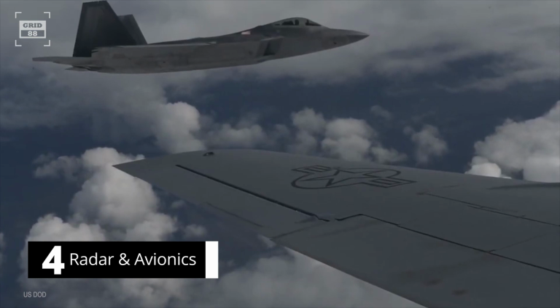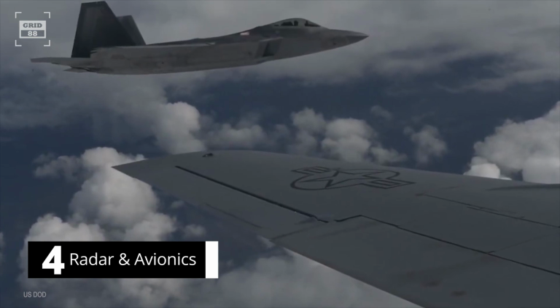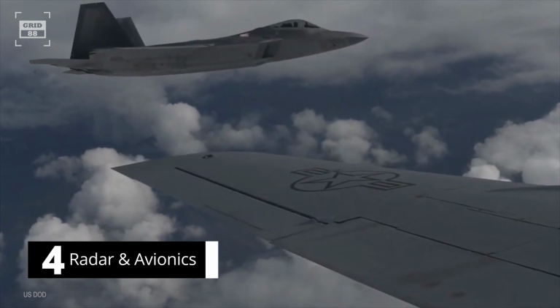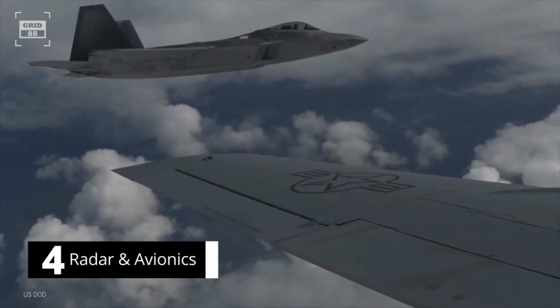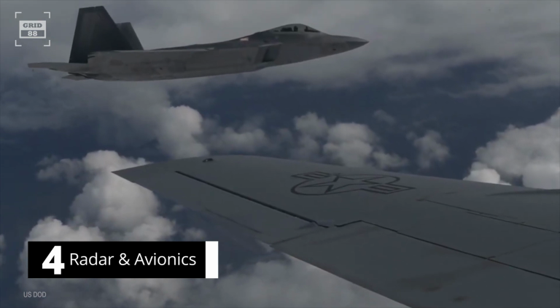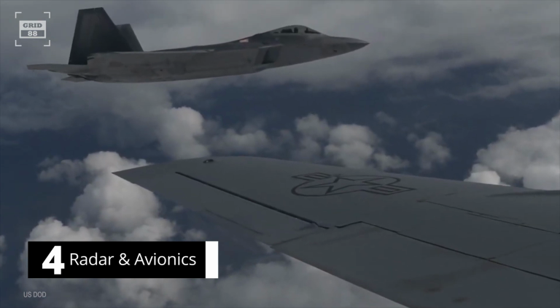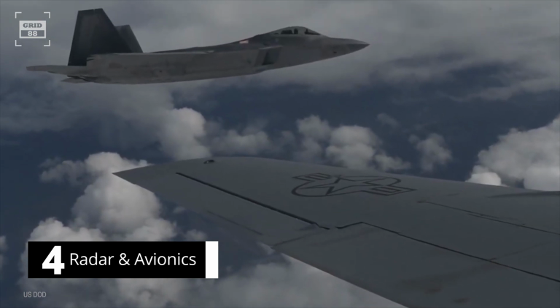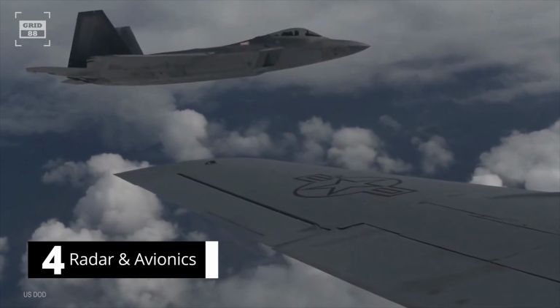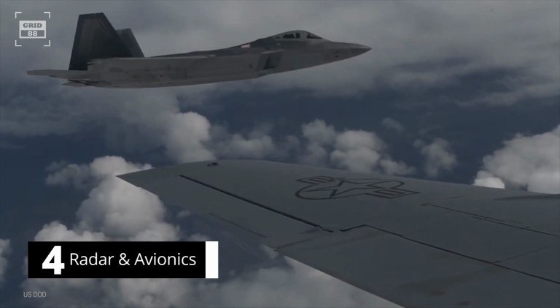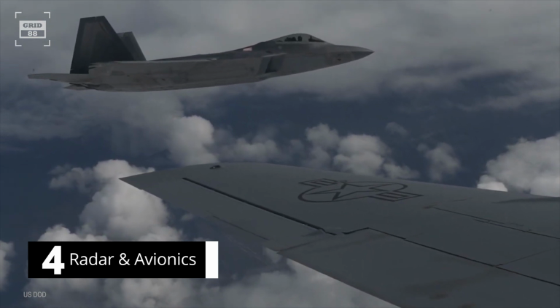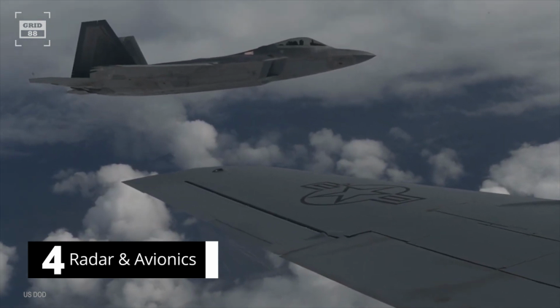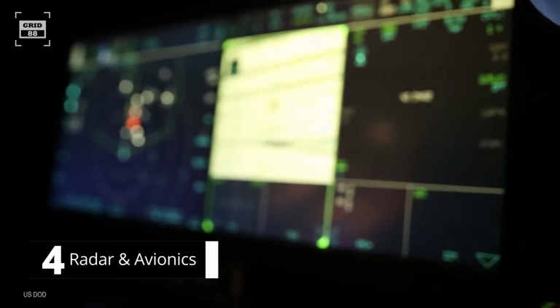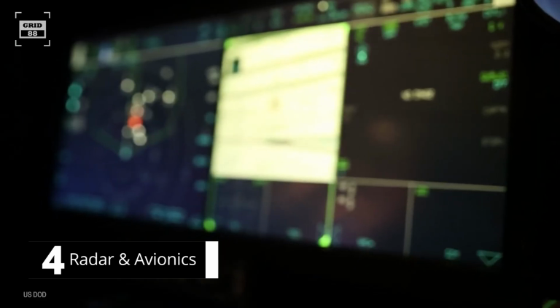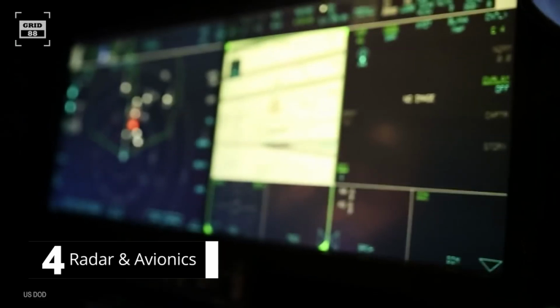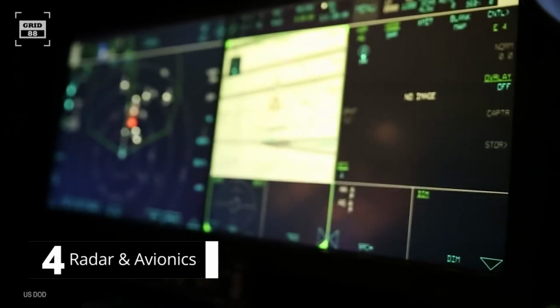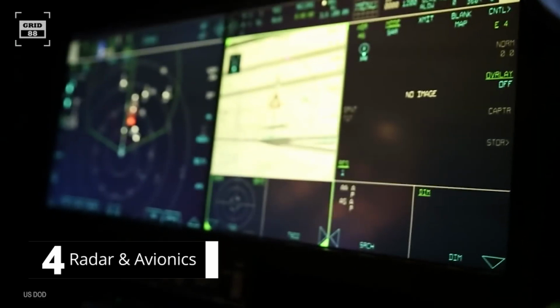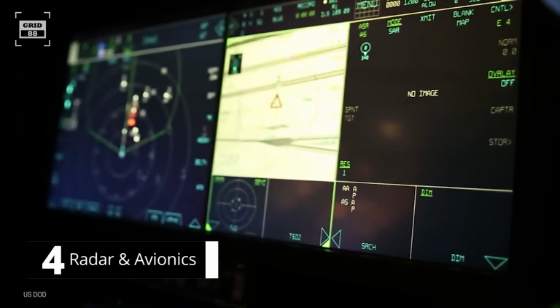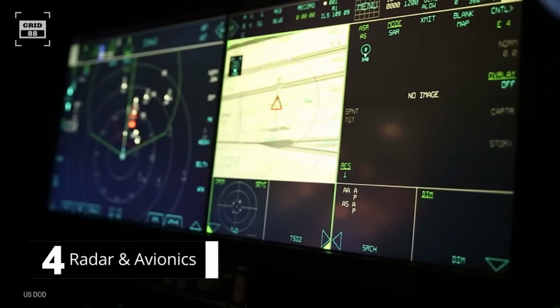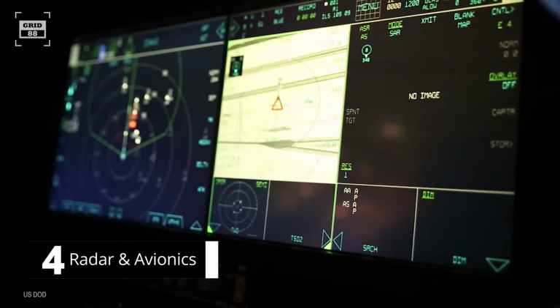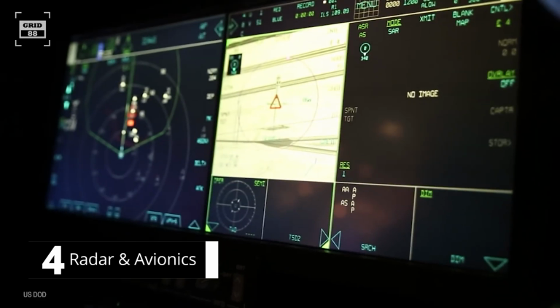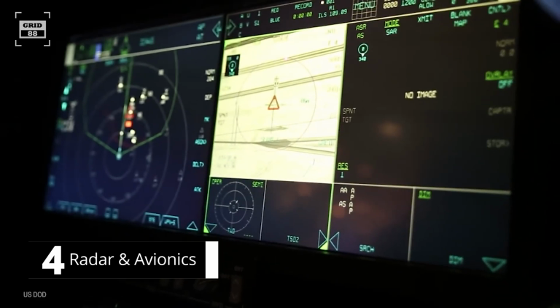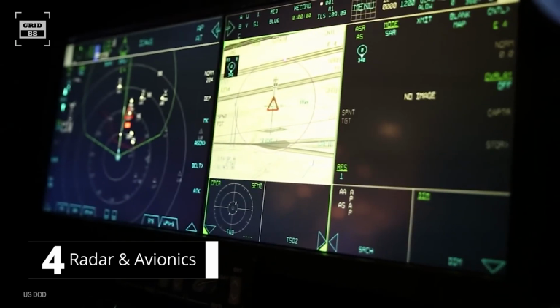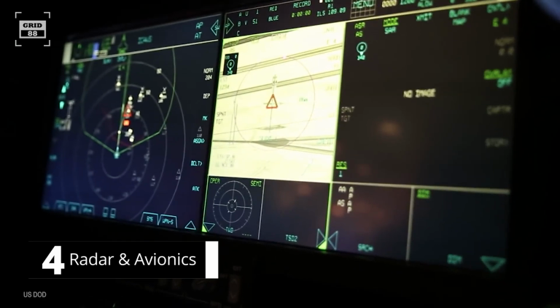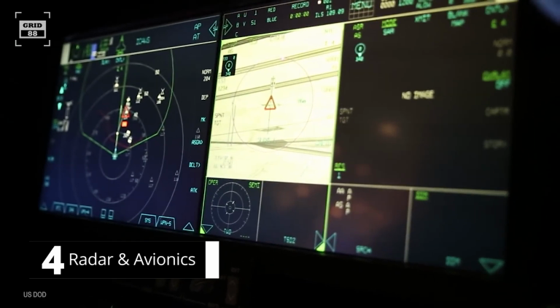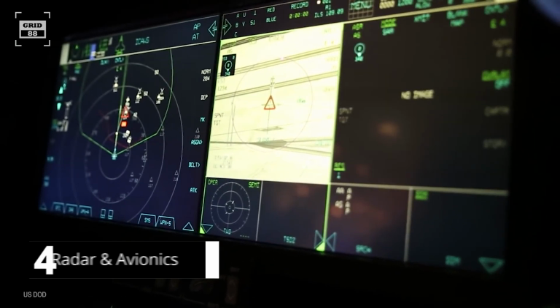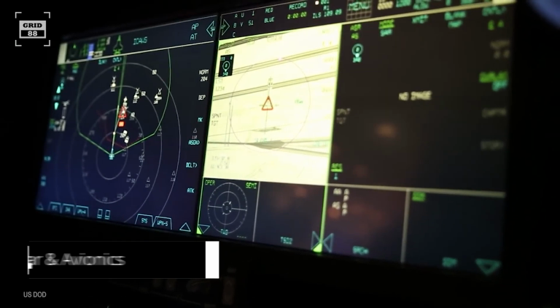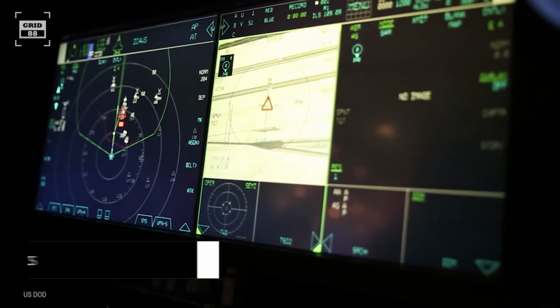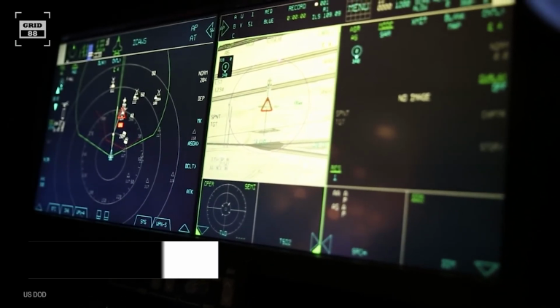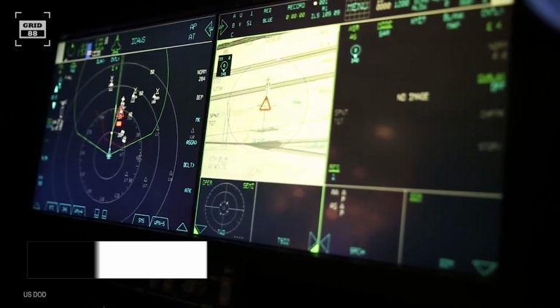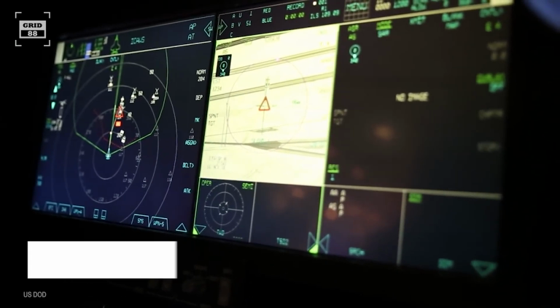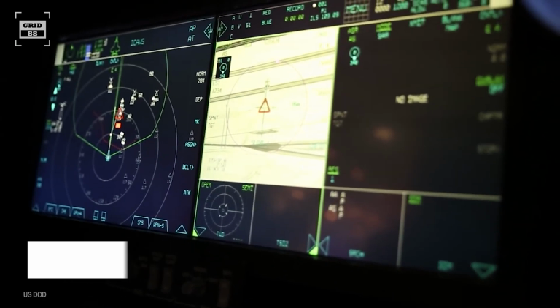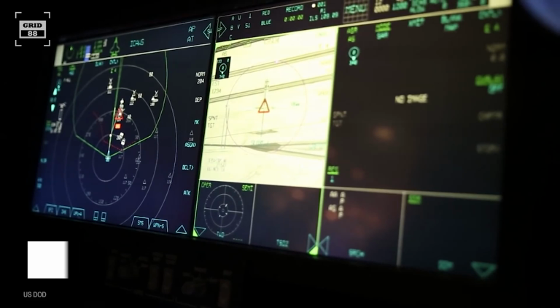Overall, the Raptor has an edge in areas like network-enabled warfare, data fusion, and electronic warfare.